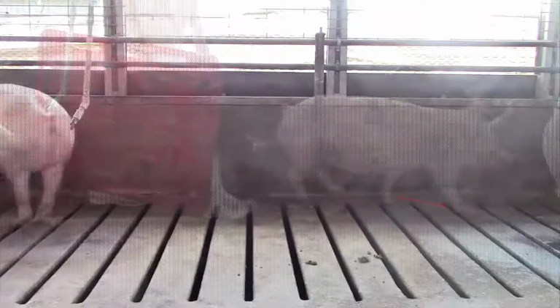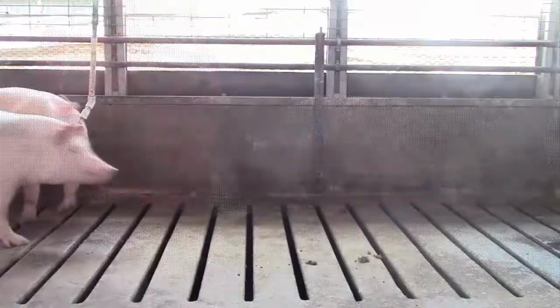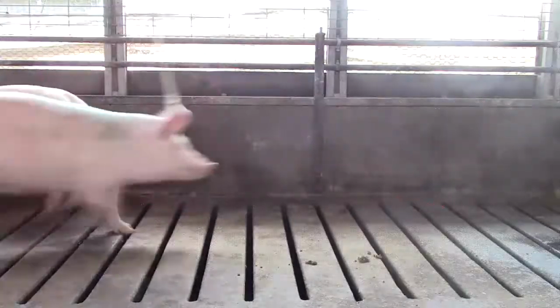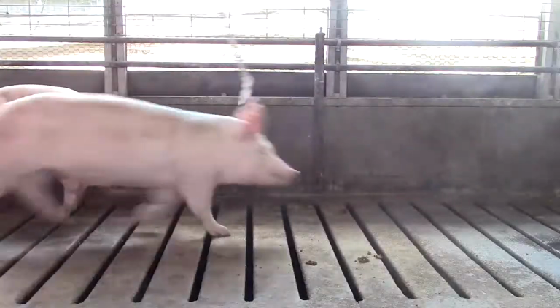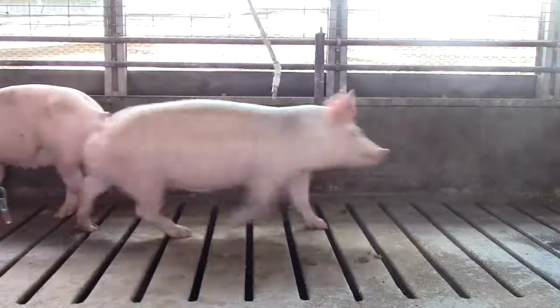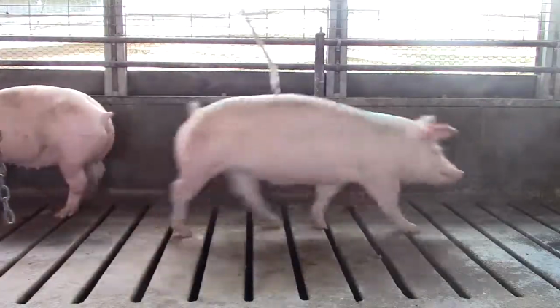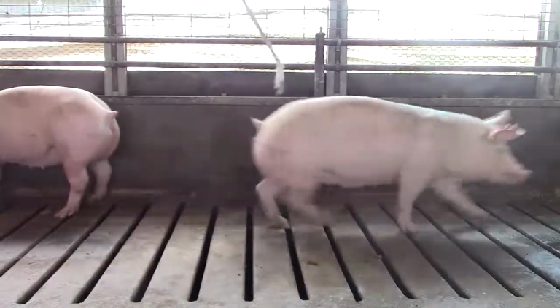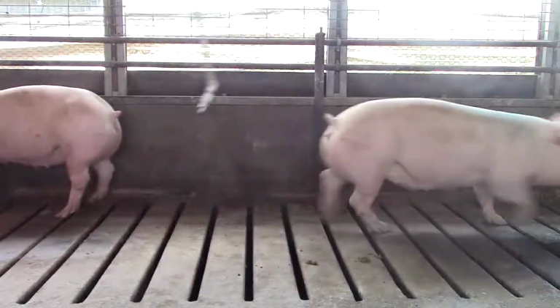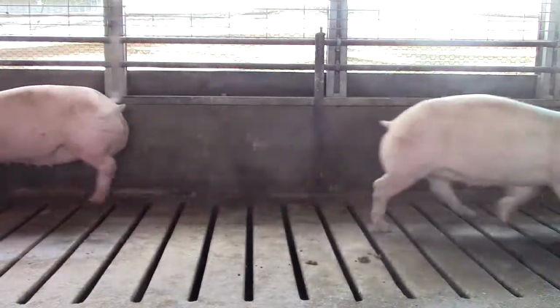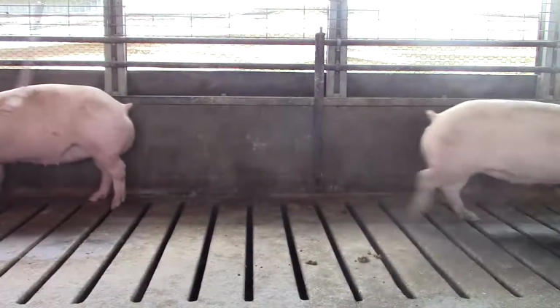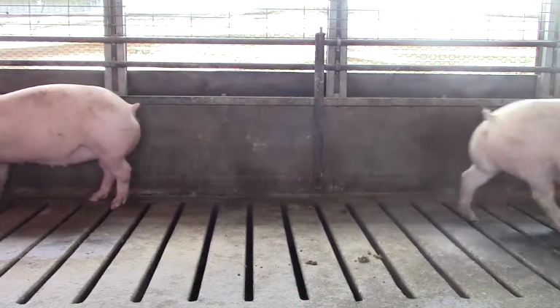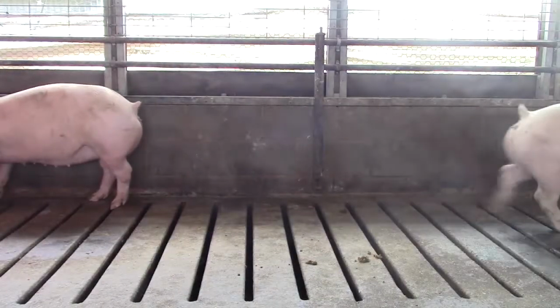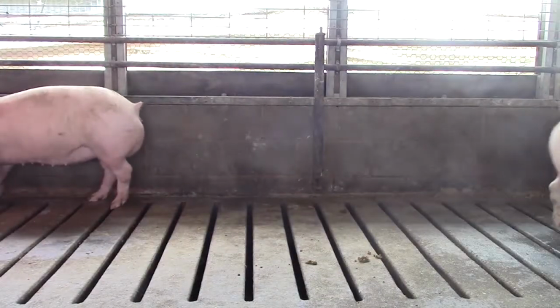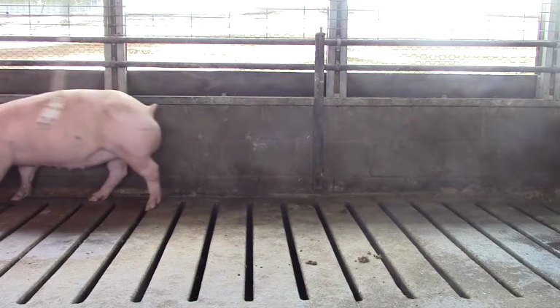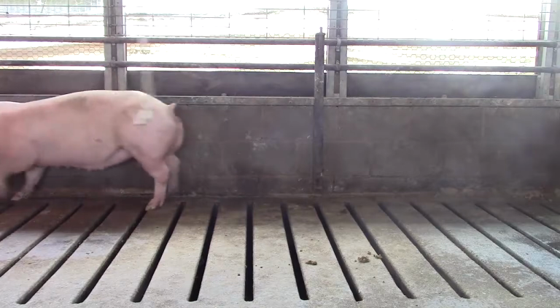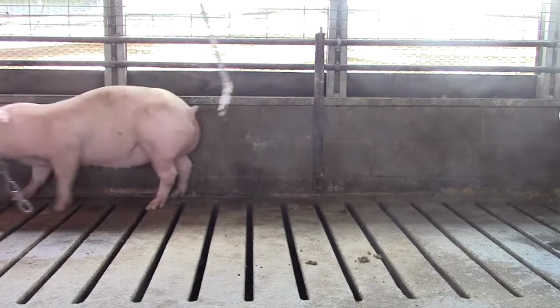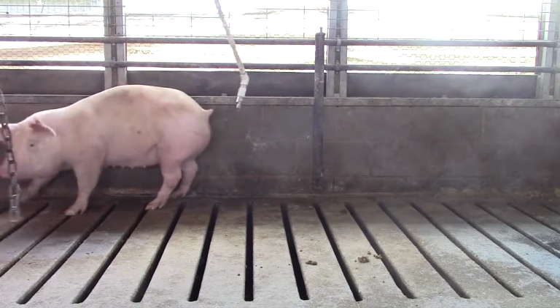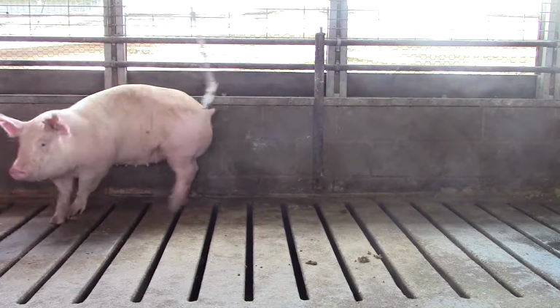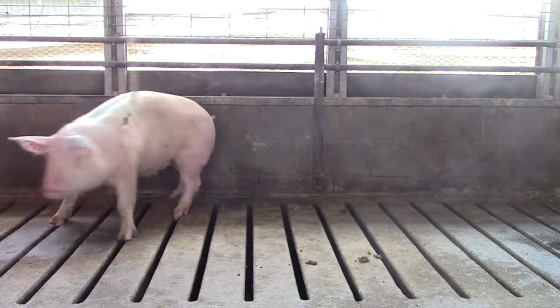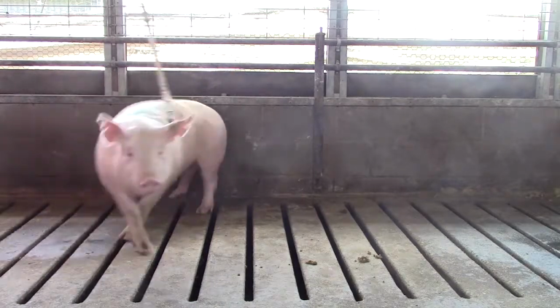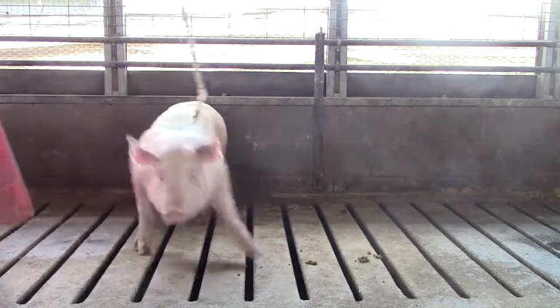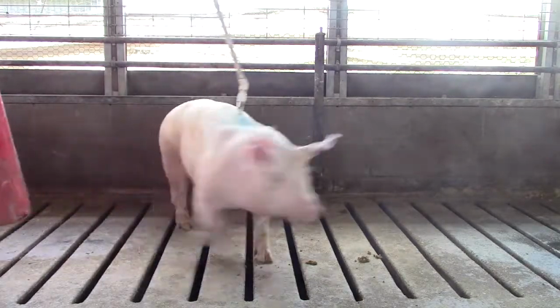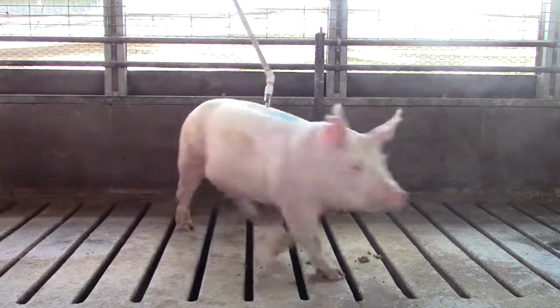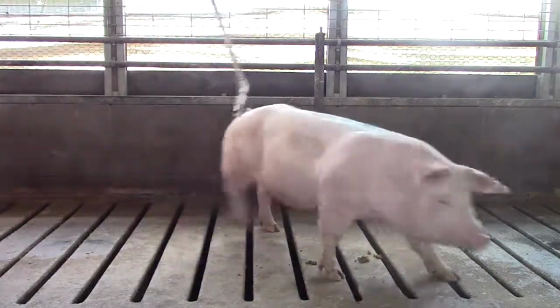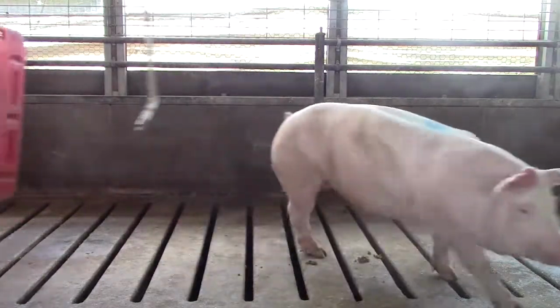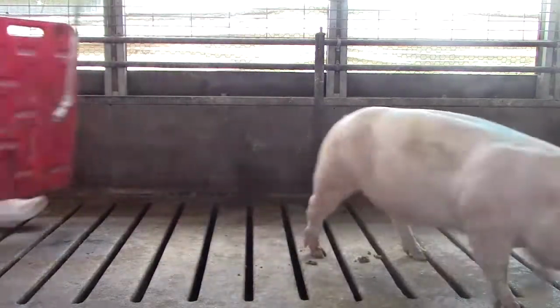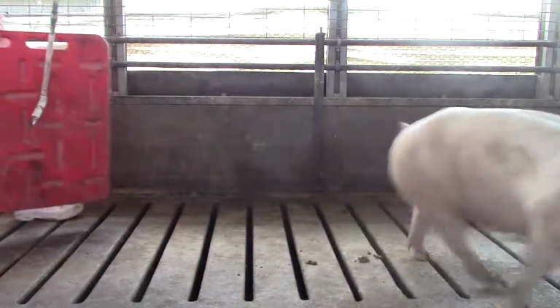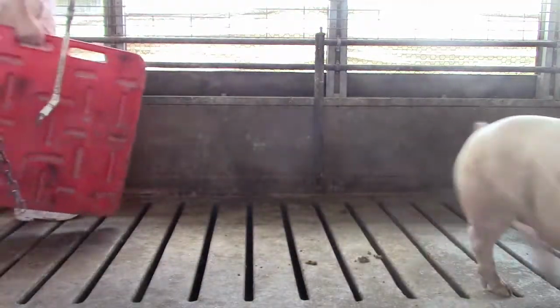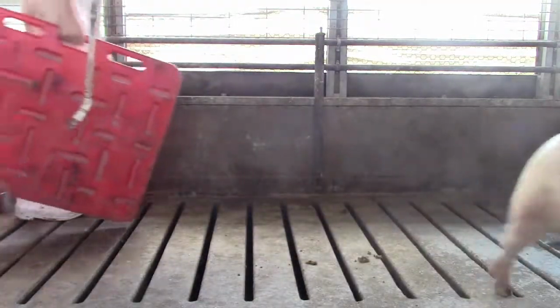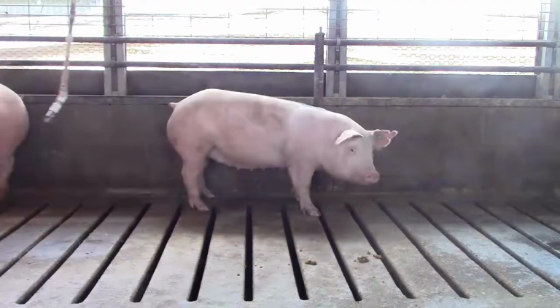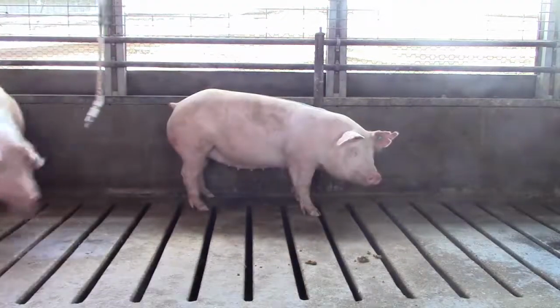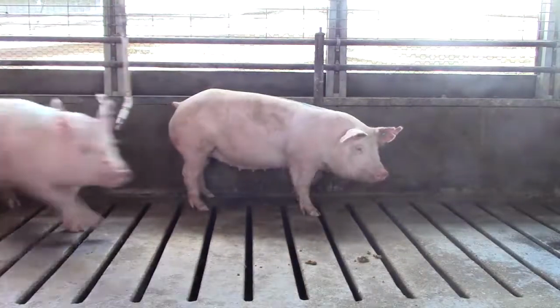Notice also how they can rapidly move across the pen. Gilts with poor locomotion will have difficulty running across slatted floors.